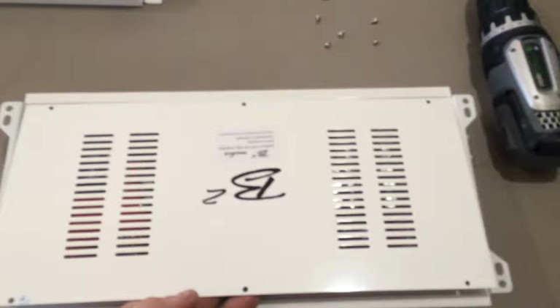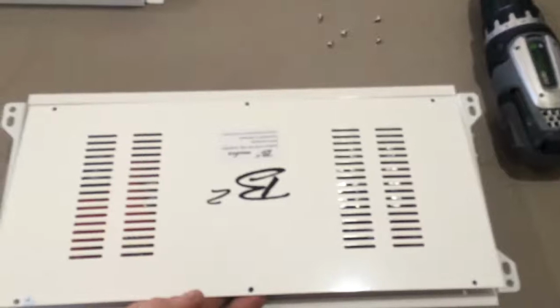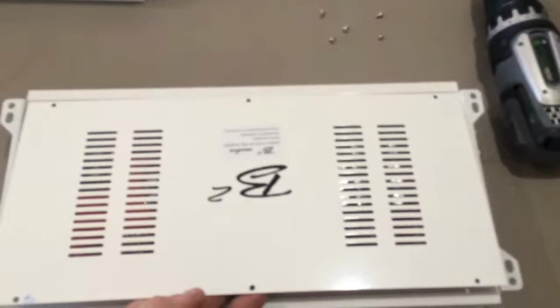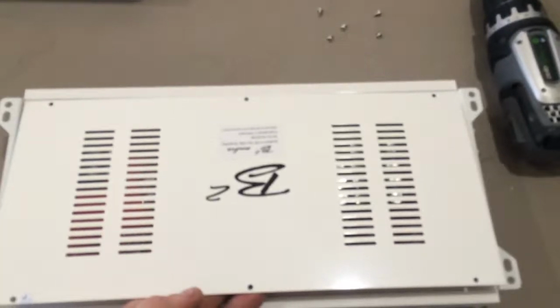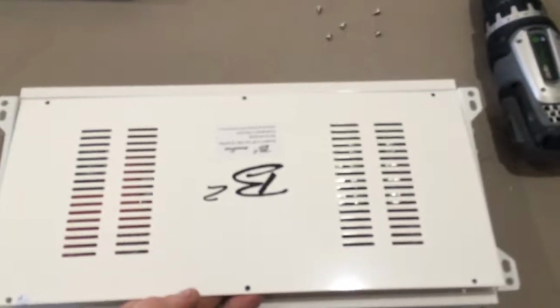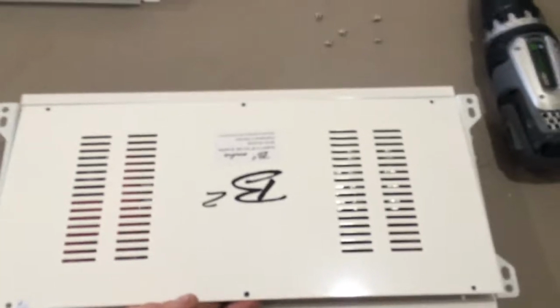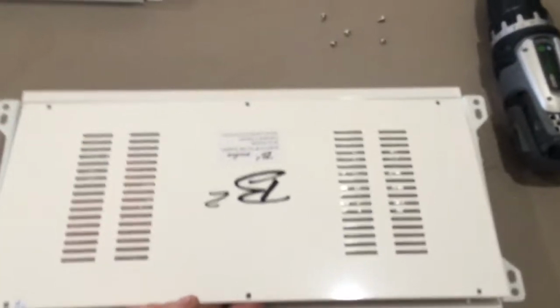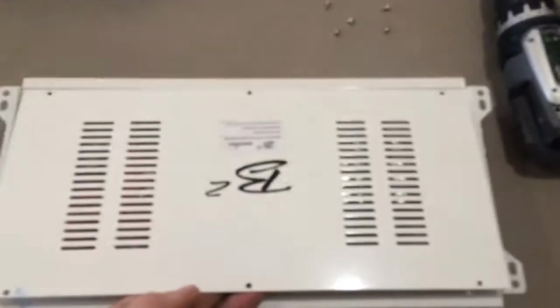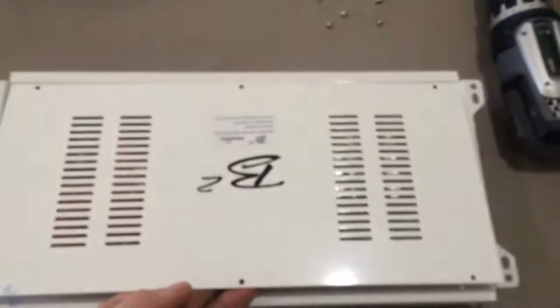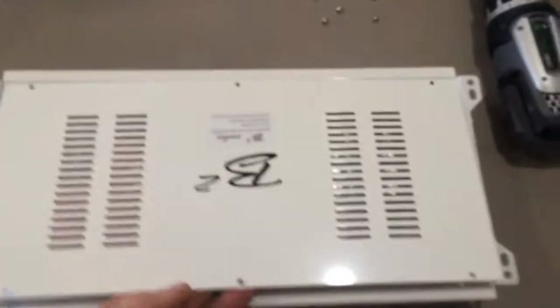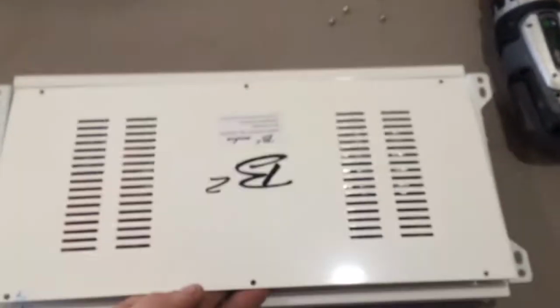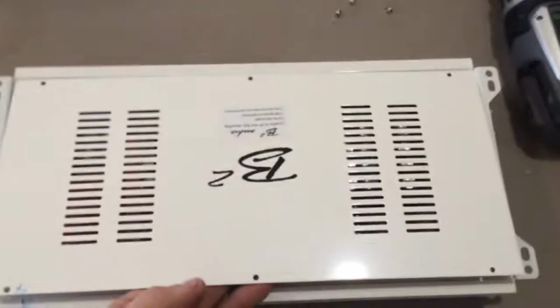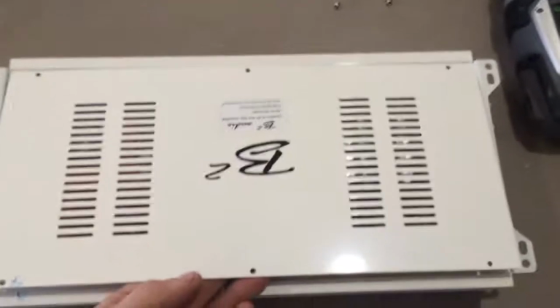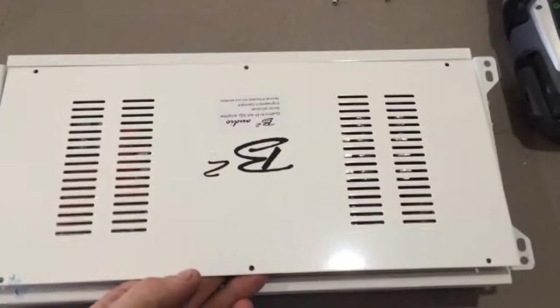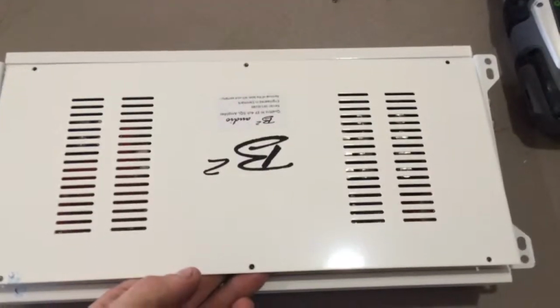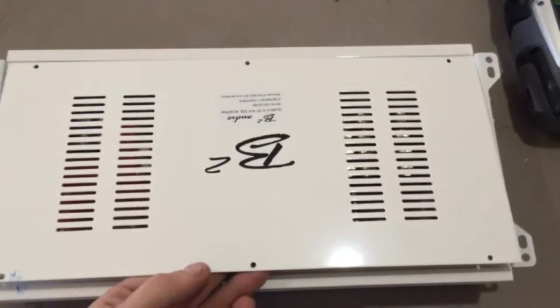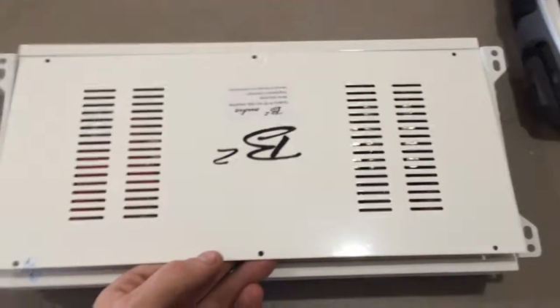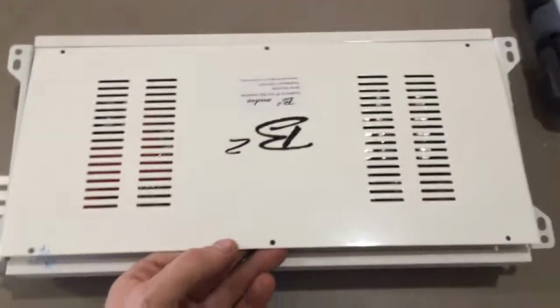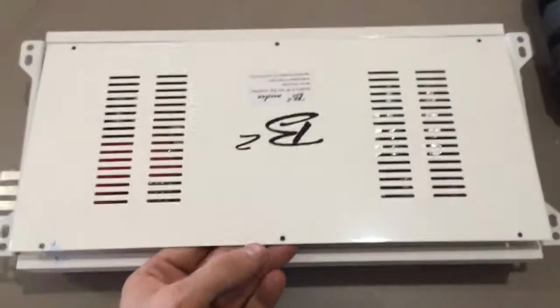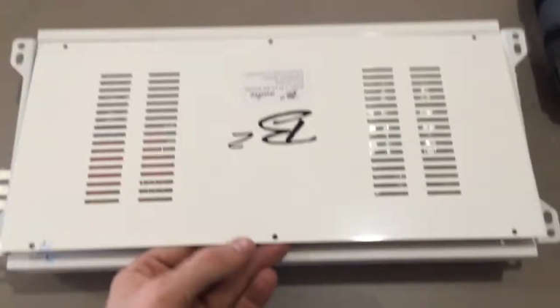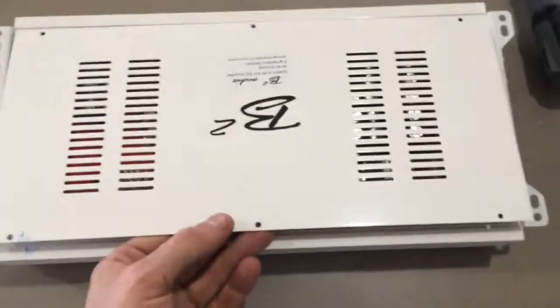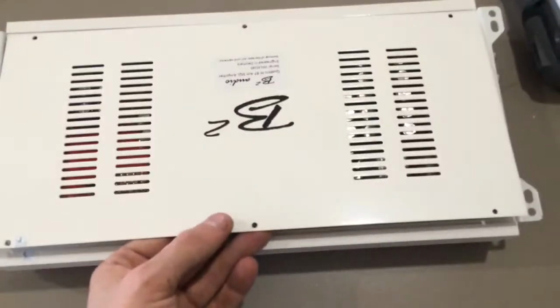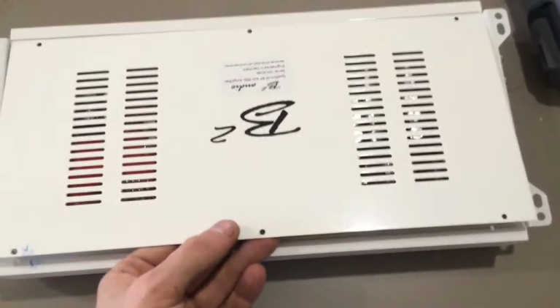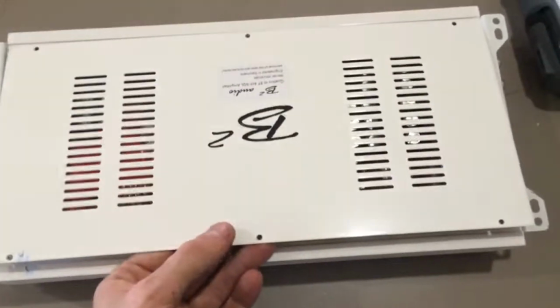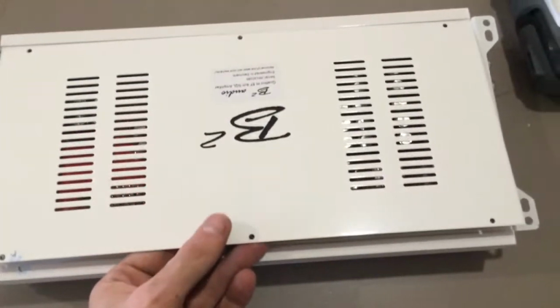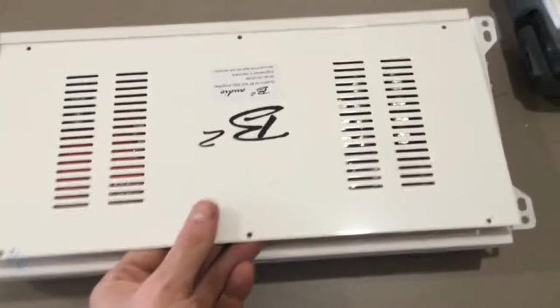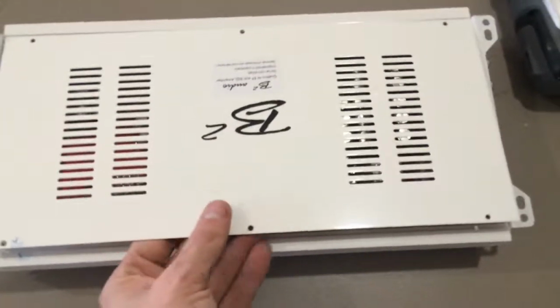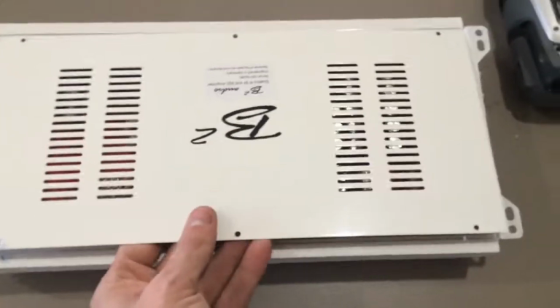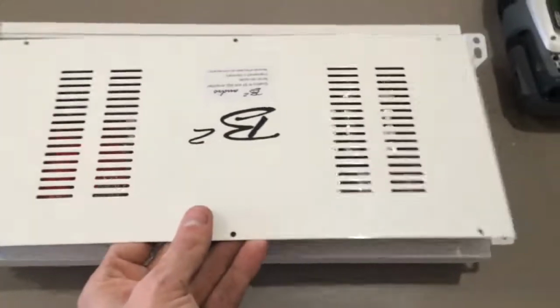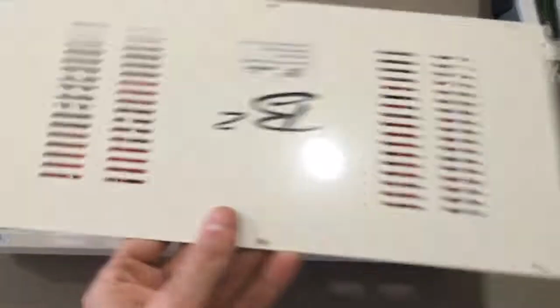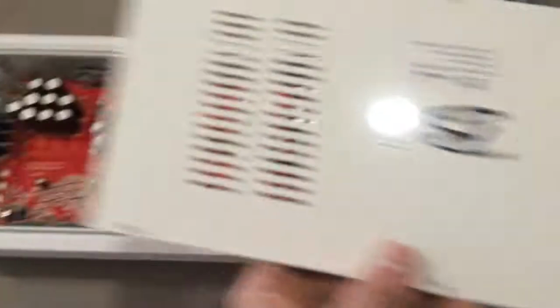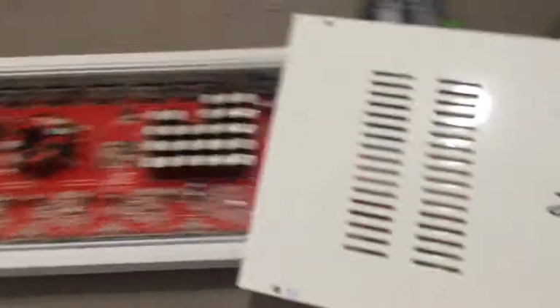Alright, that's time on the 4 channel. This is a Class H amplifier, so this should be interesting.